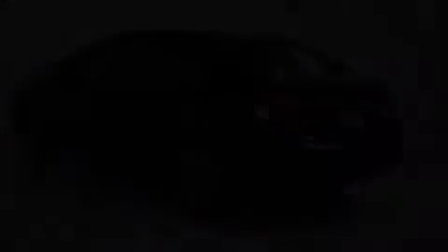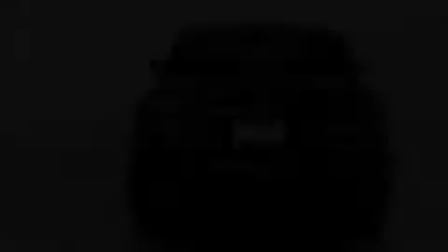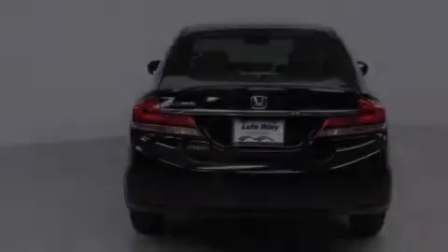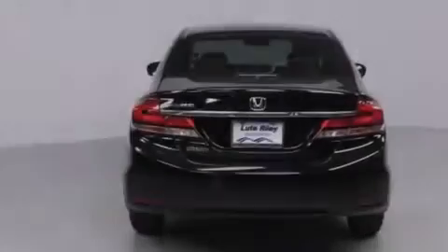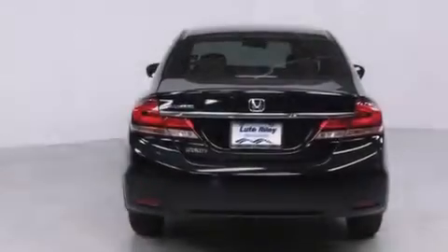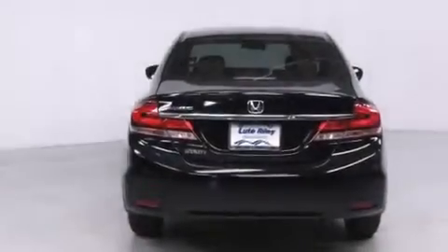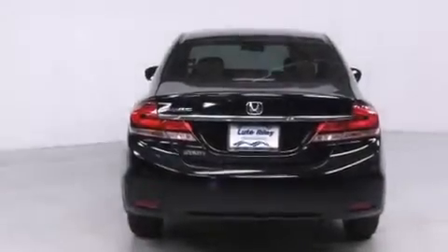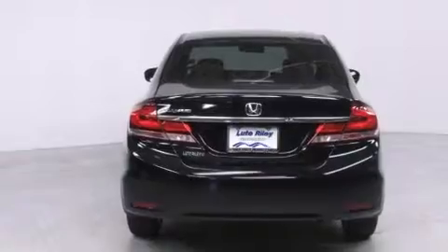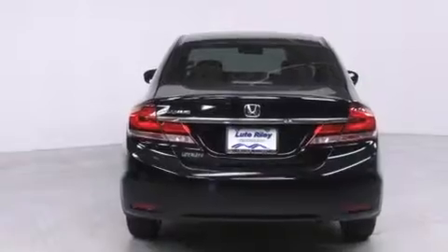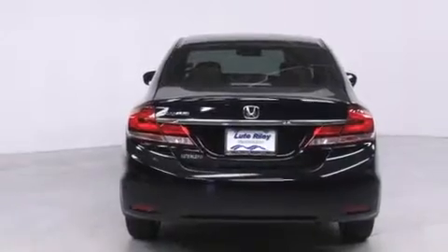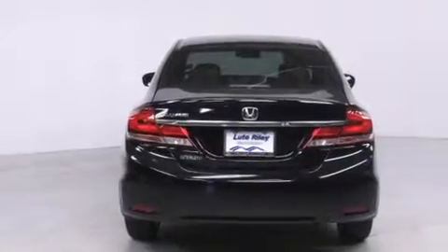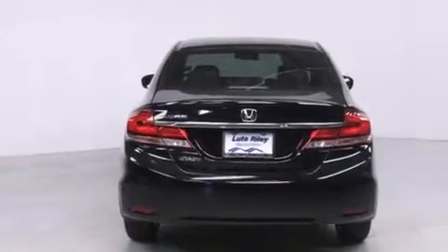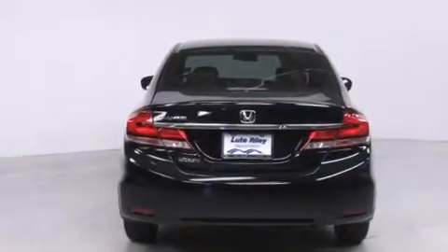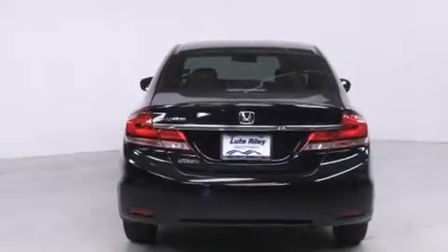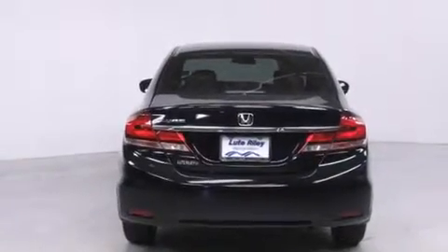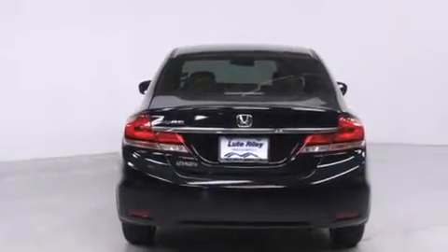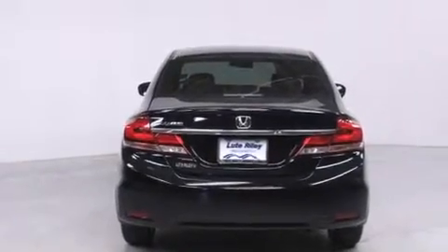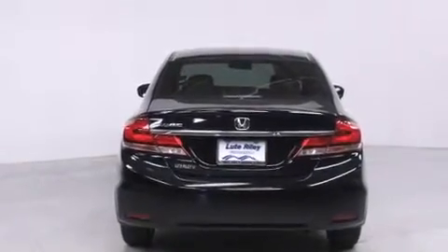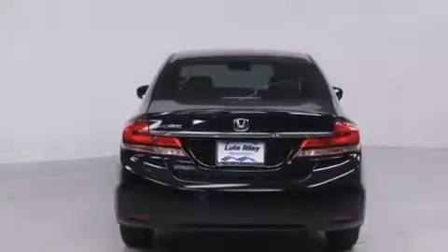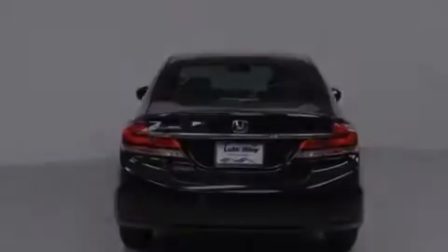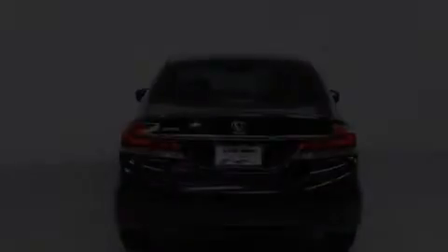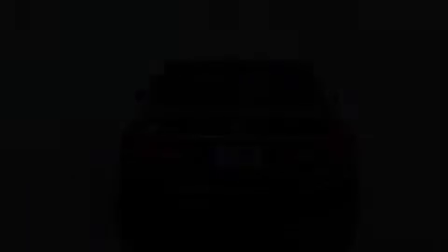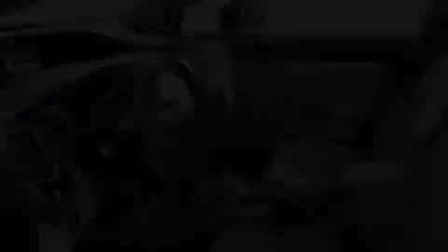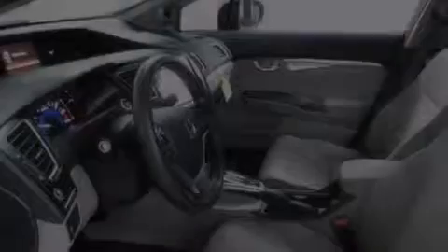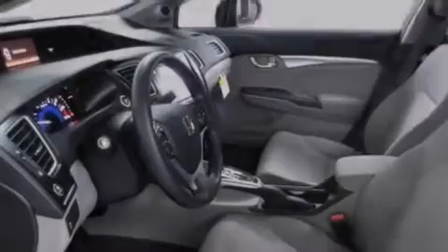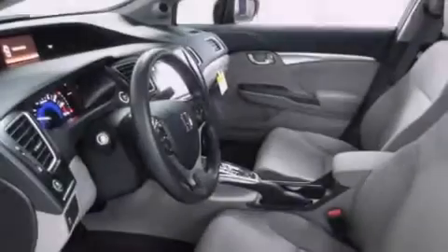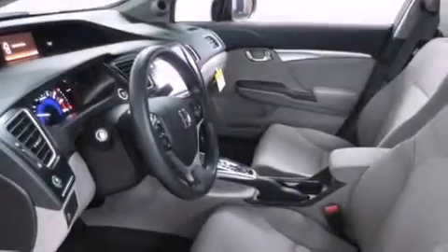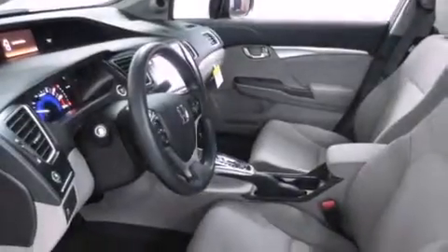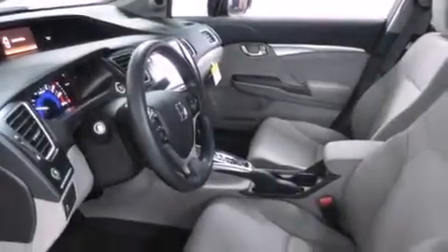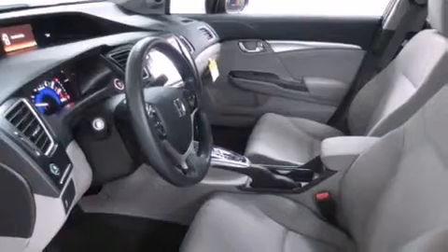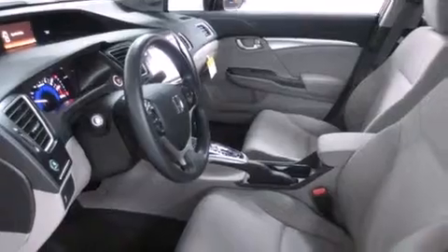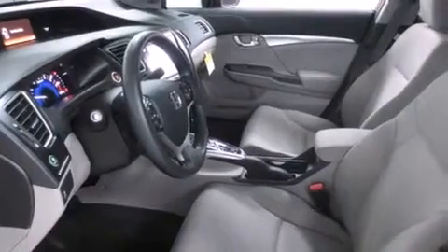Additional features include traction control, four-wheel disc brakes with ABS, a keyless entry system, and an automatic climate control system.